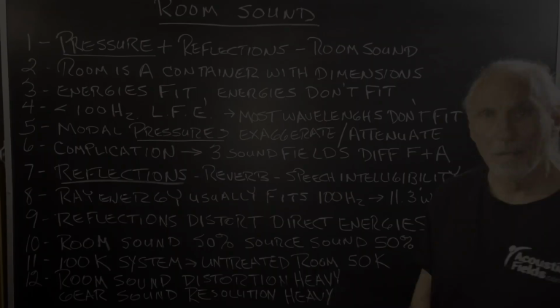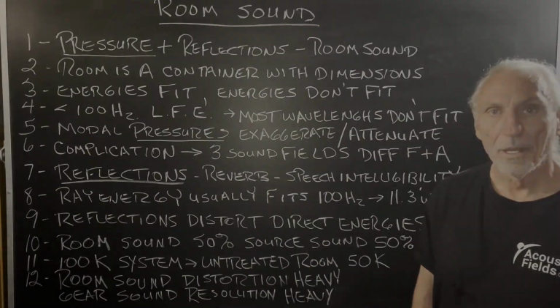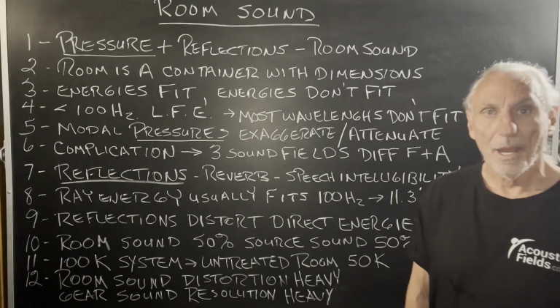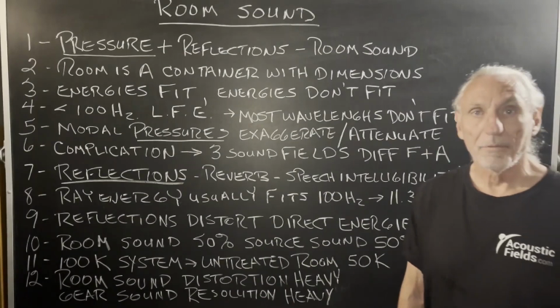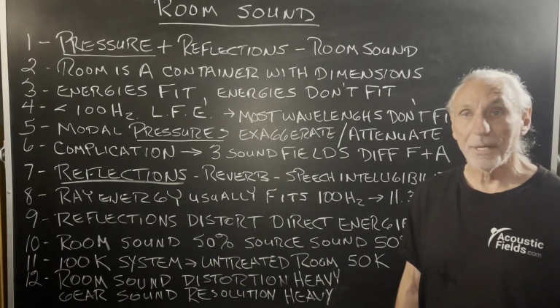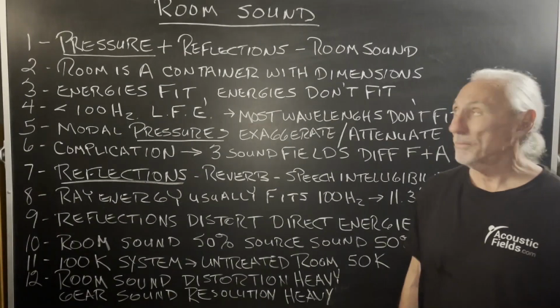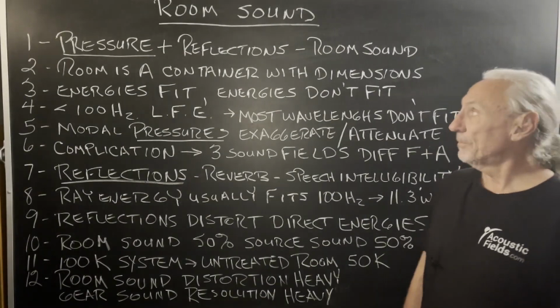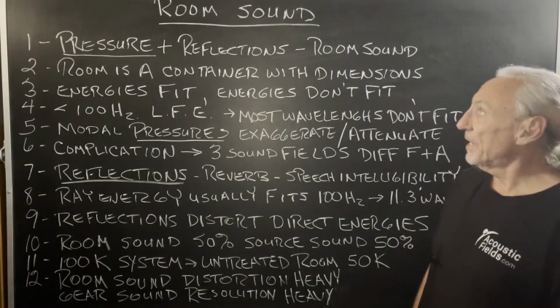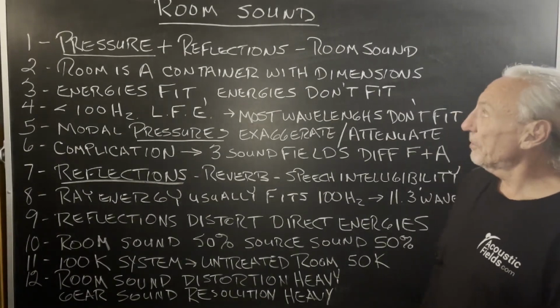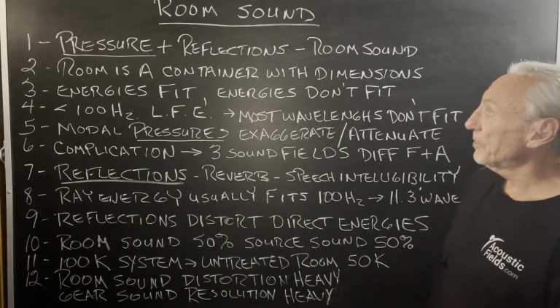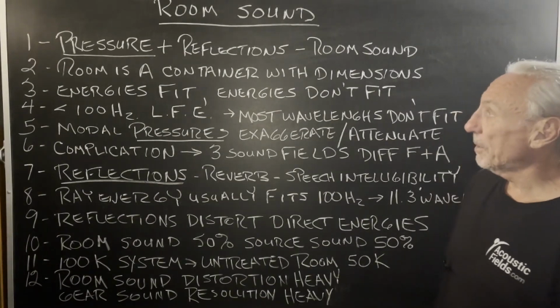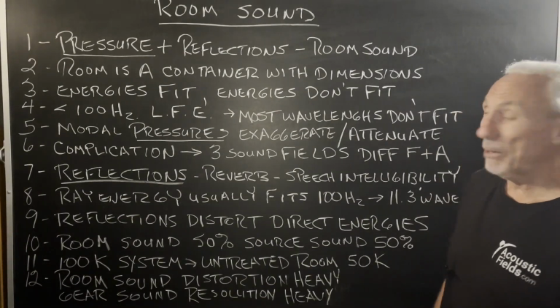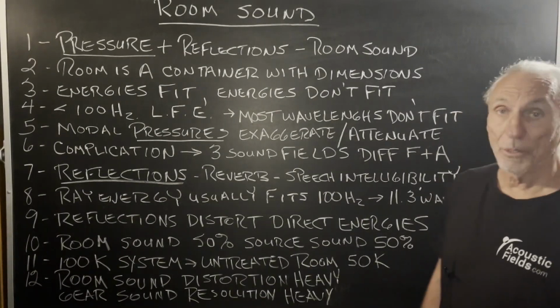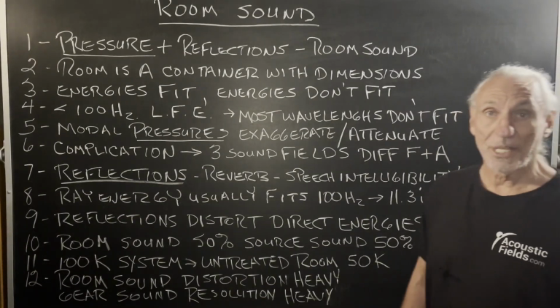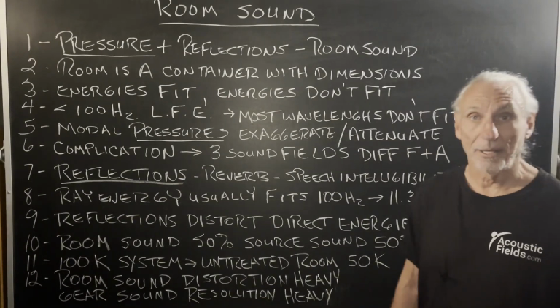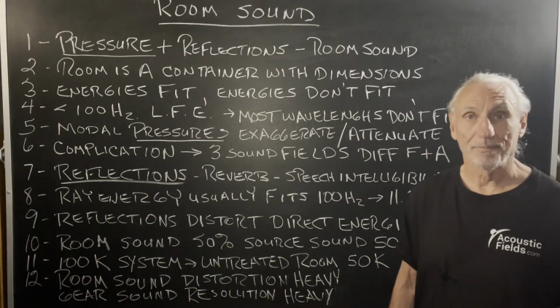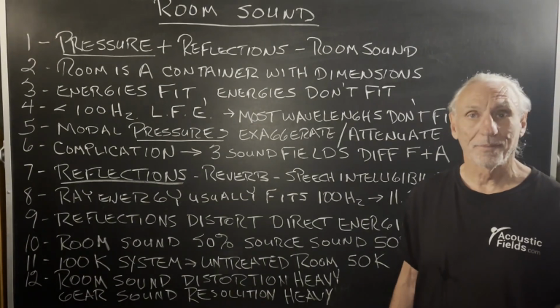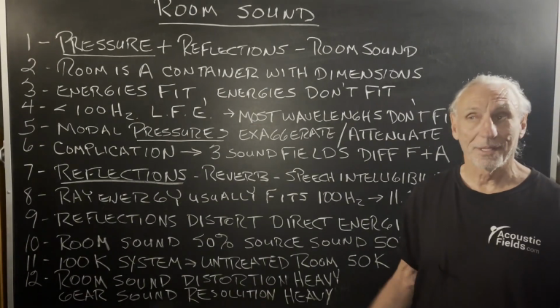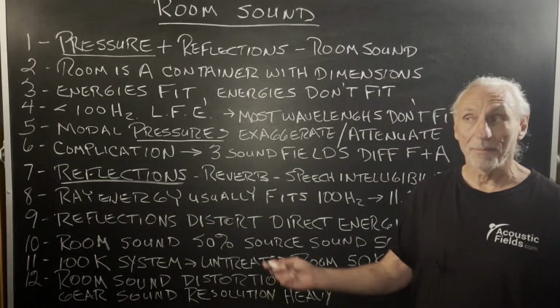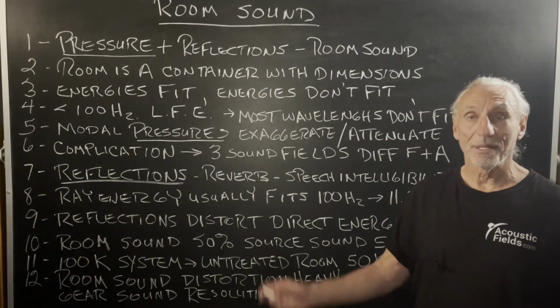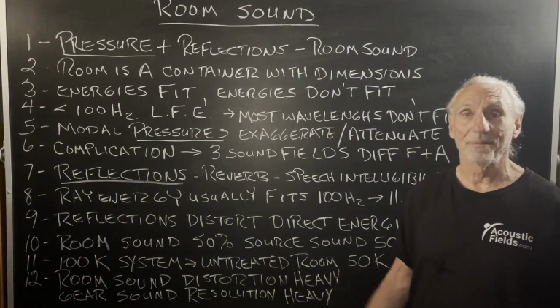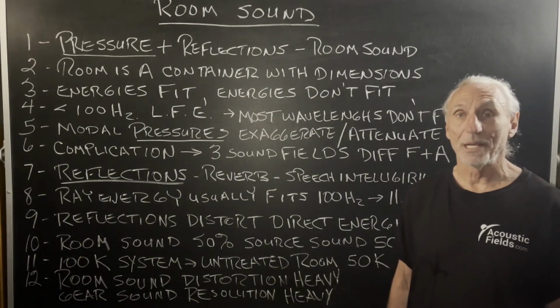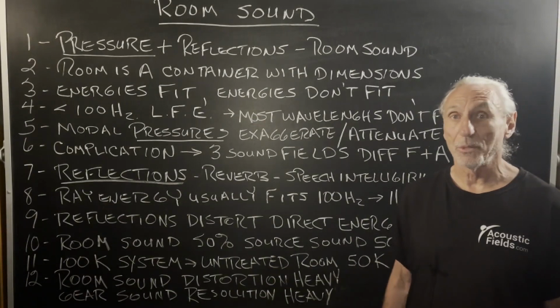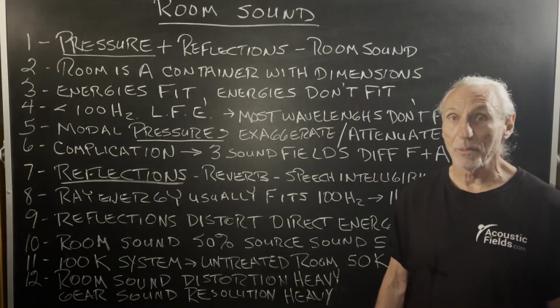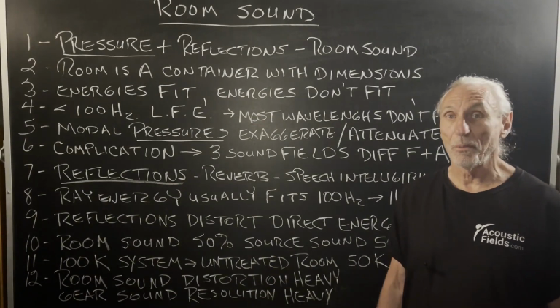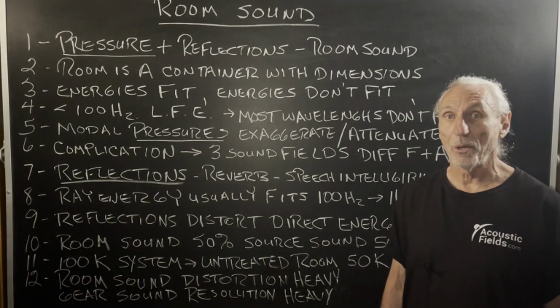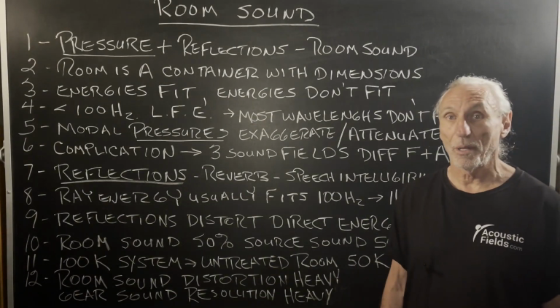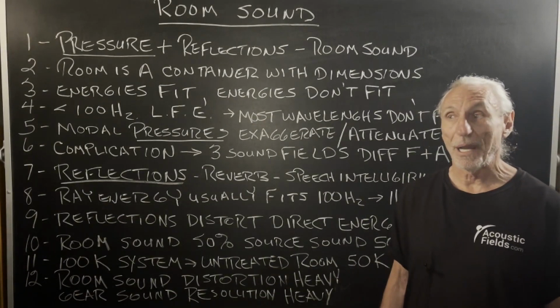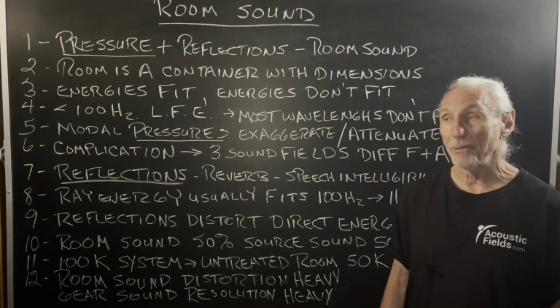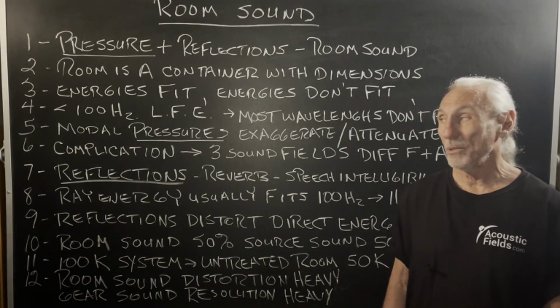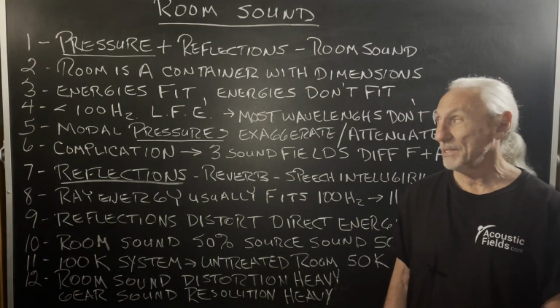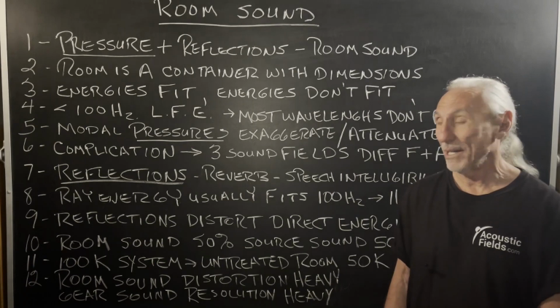Hi everybody. Today we're going to talk about room sound, because that's really what we're all about — room sound.